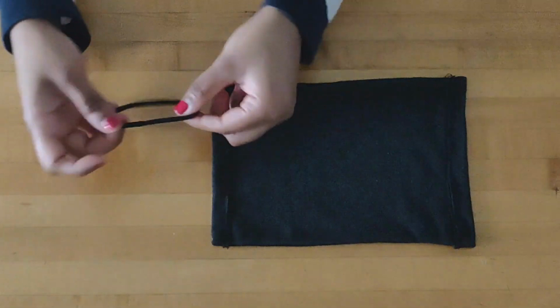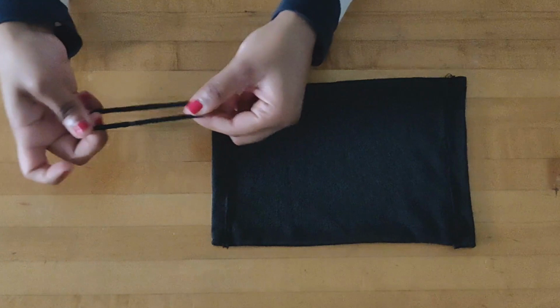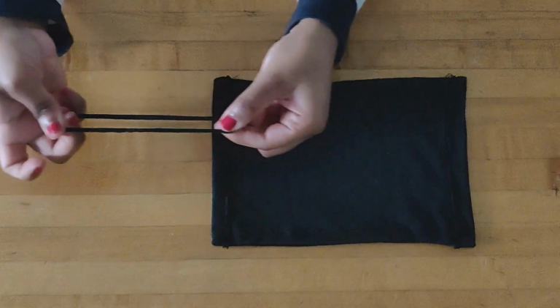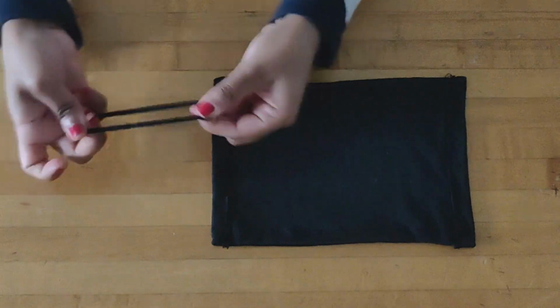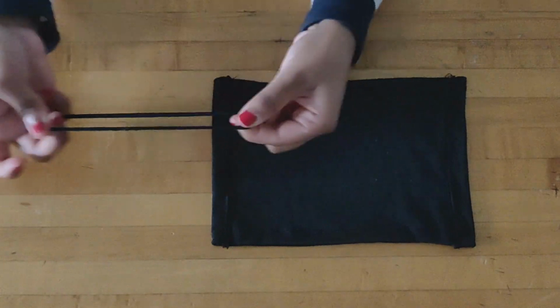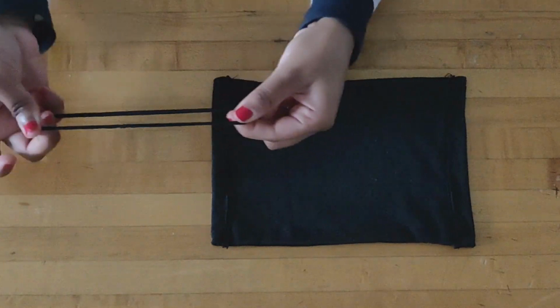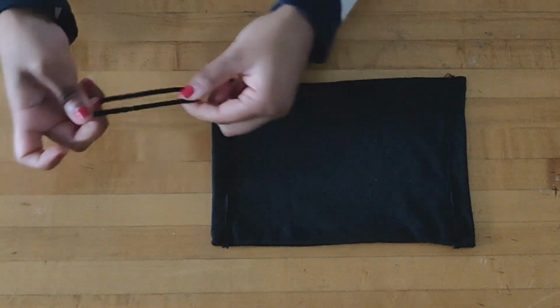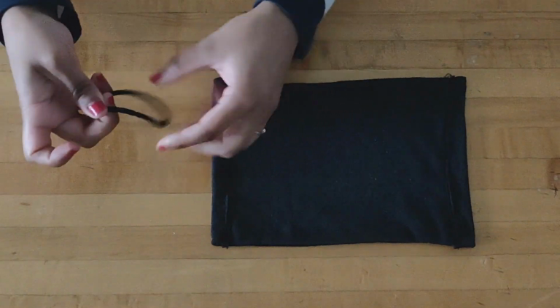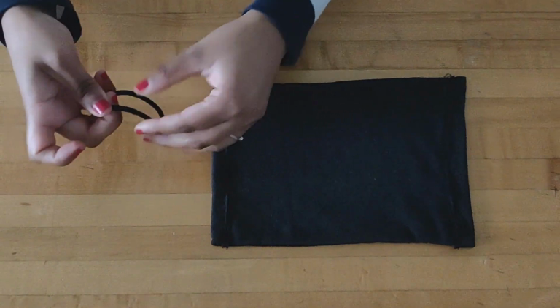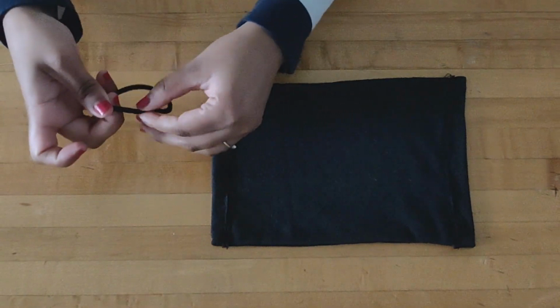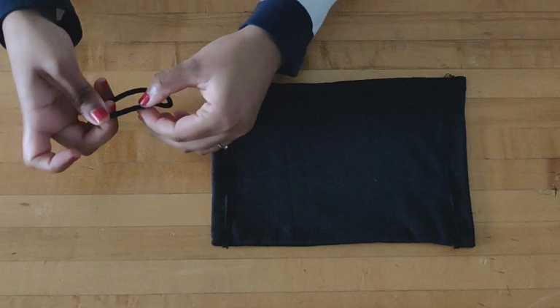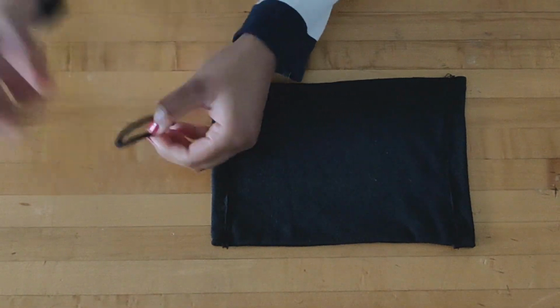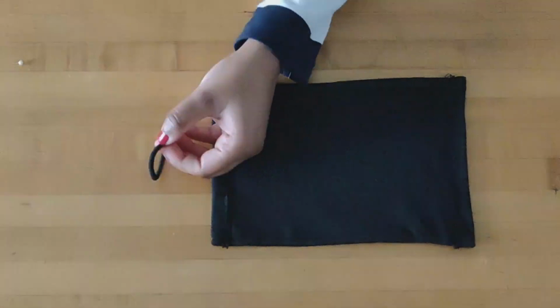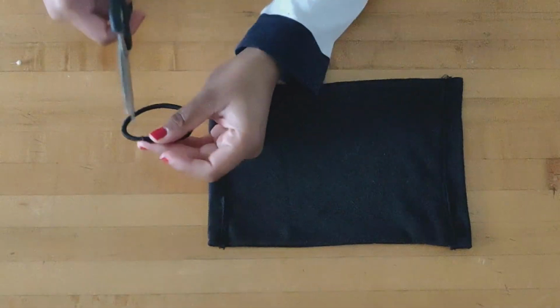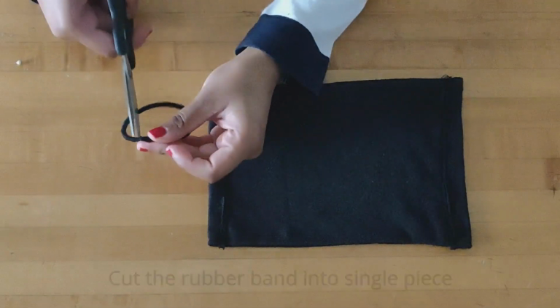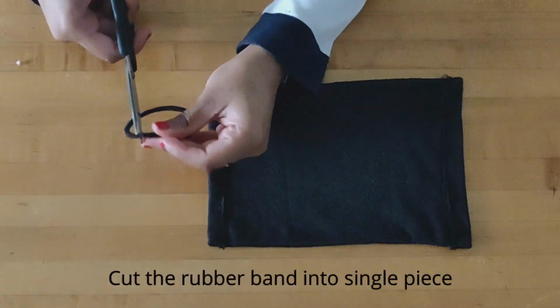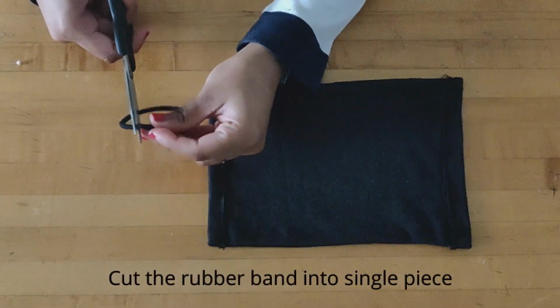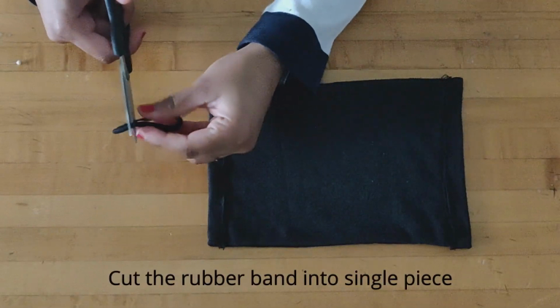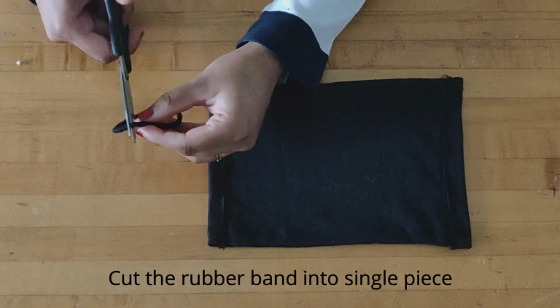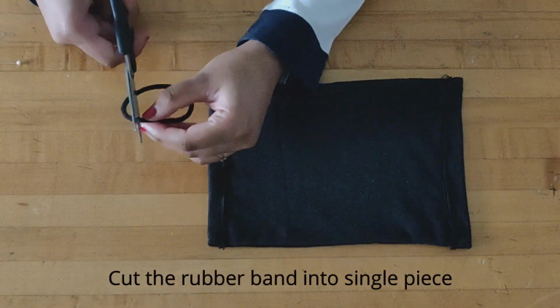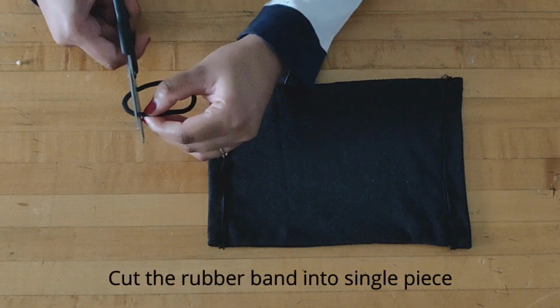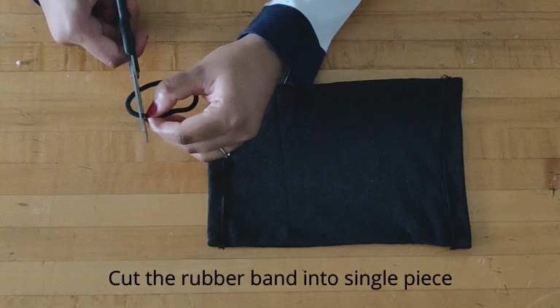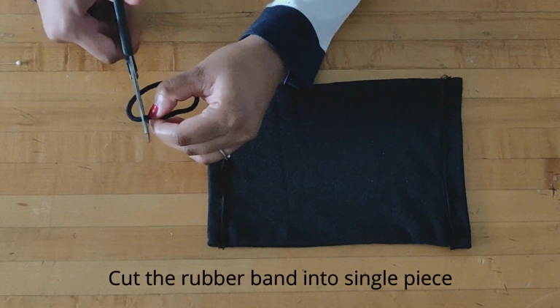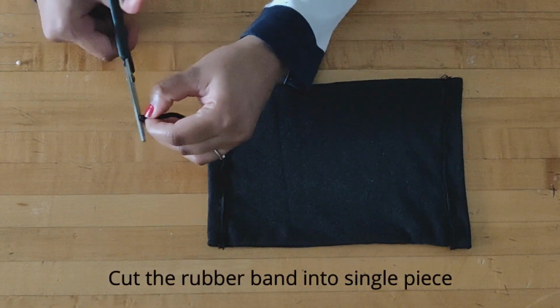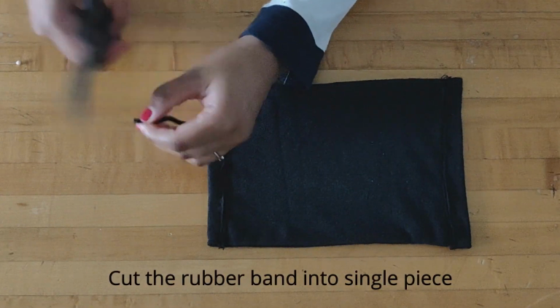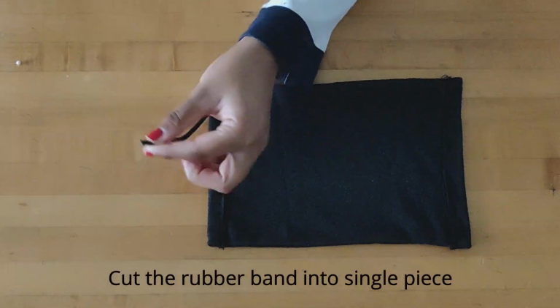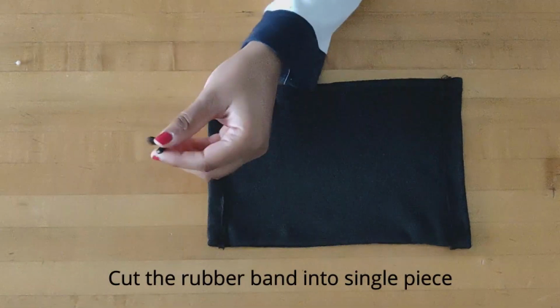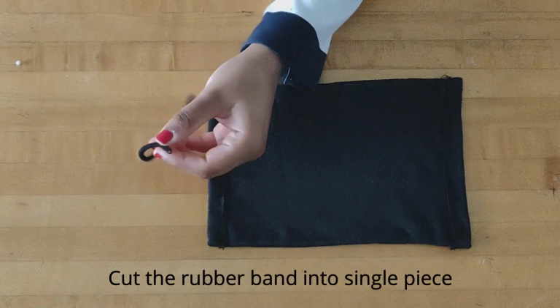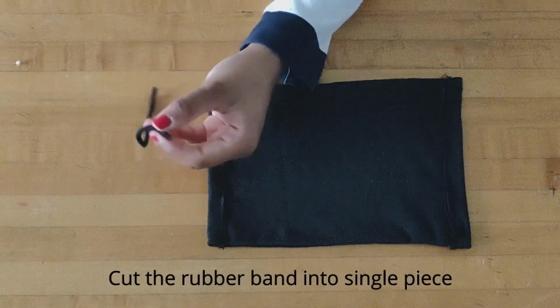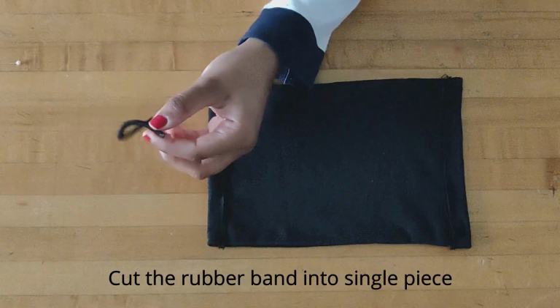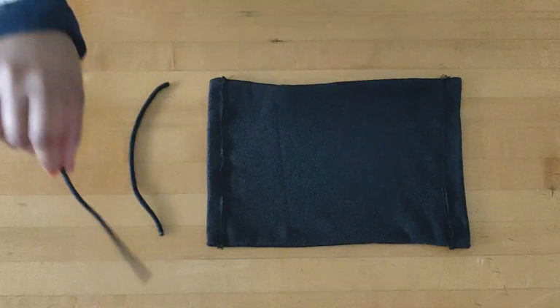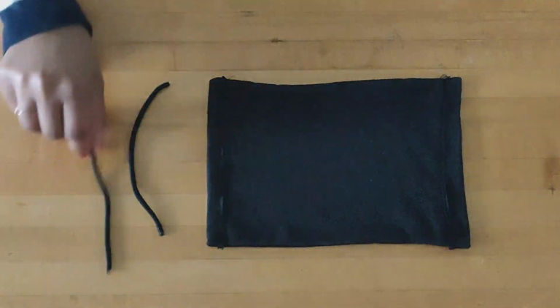Now cut your rubber band into a single piece and with the help of a safety pin, insert it into the hole.